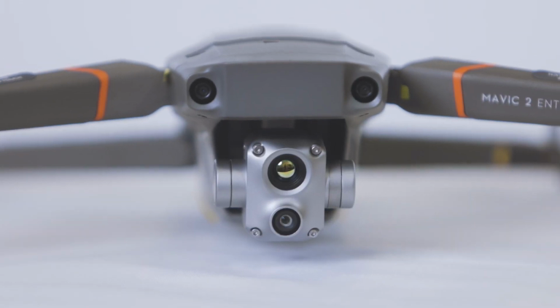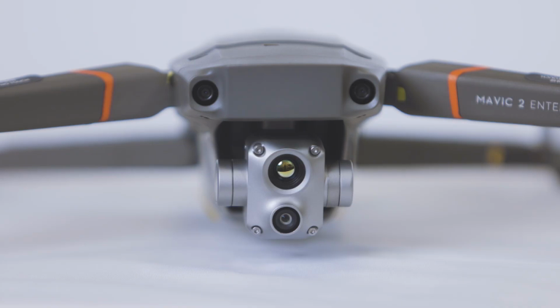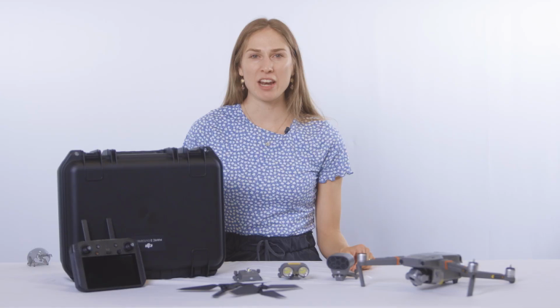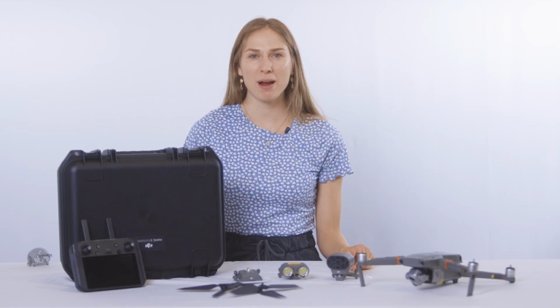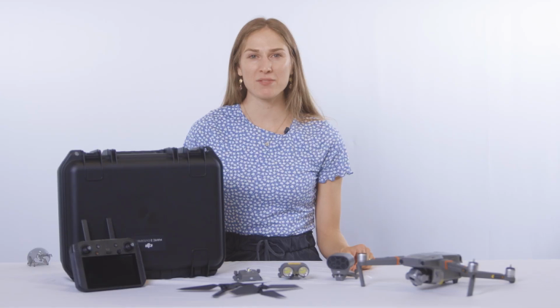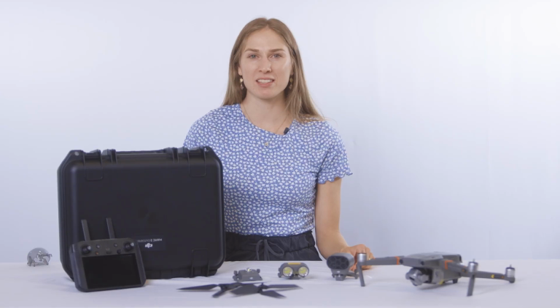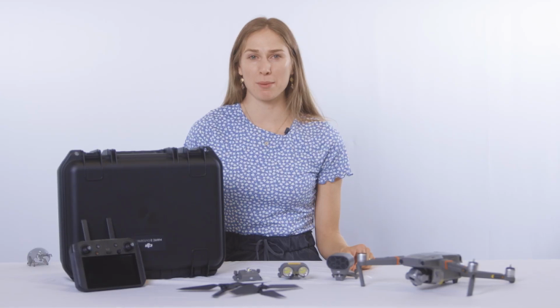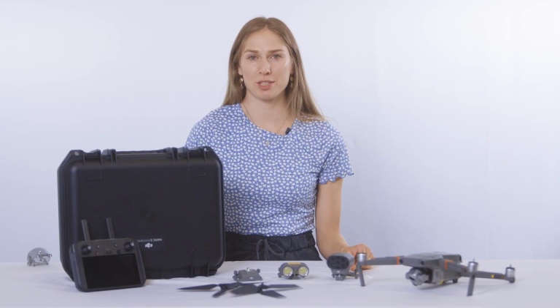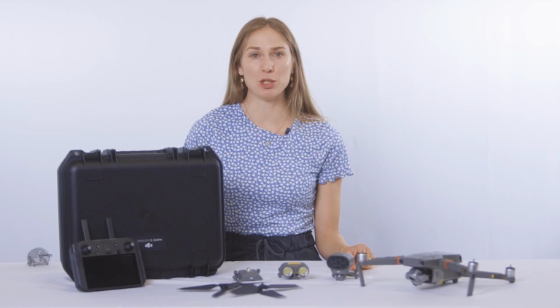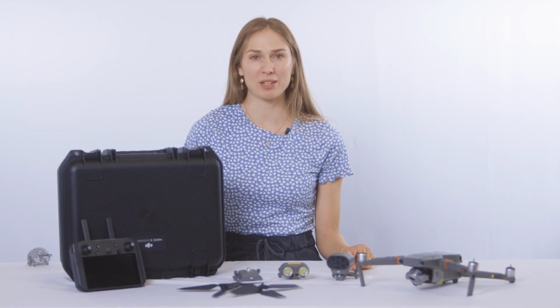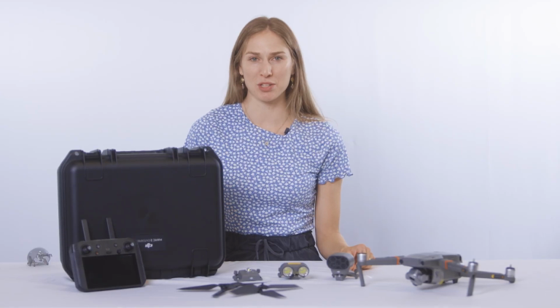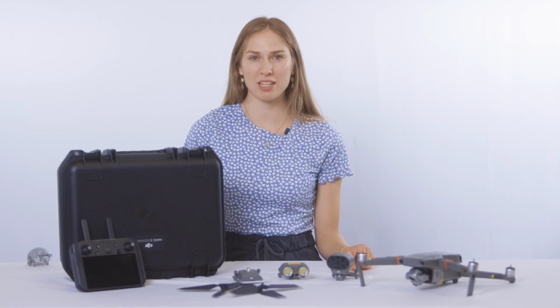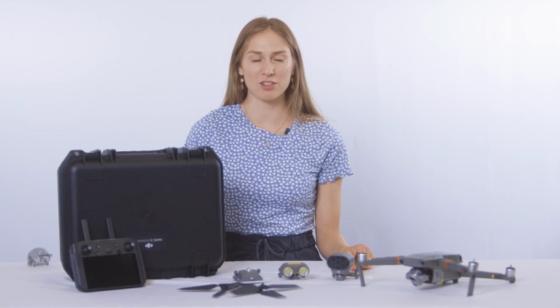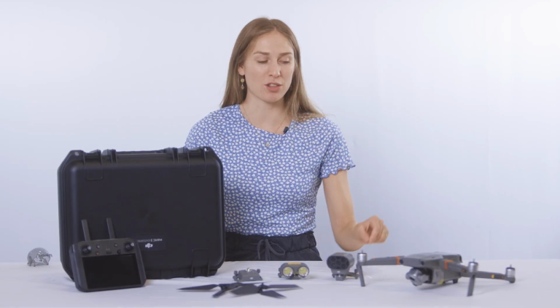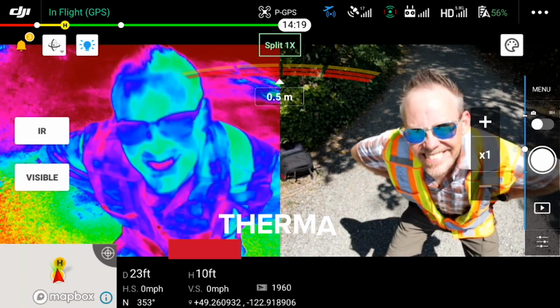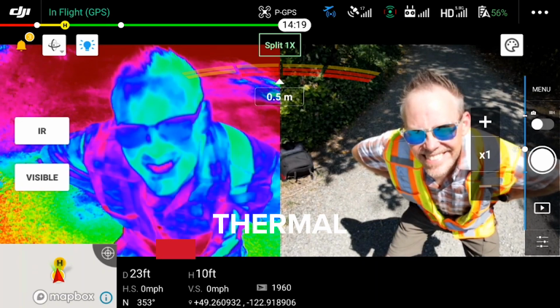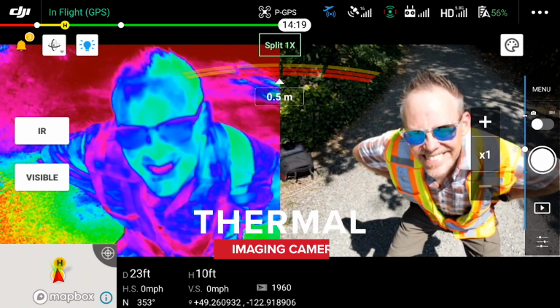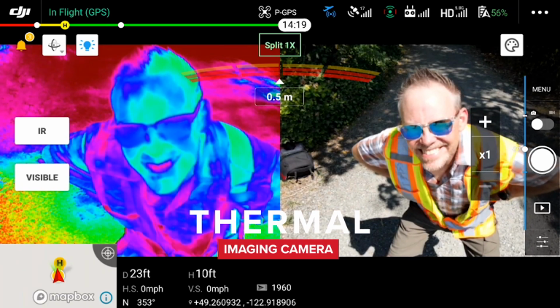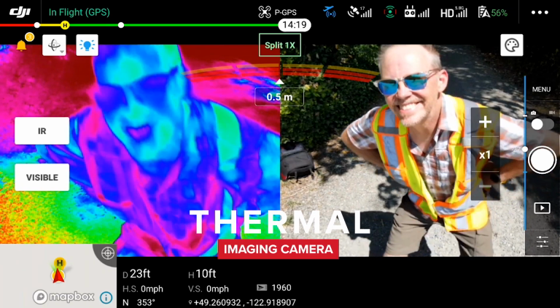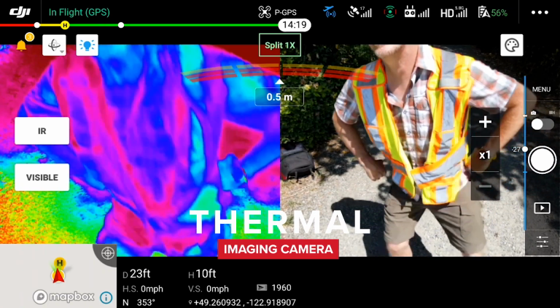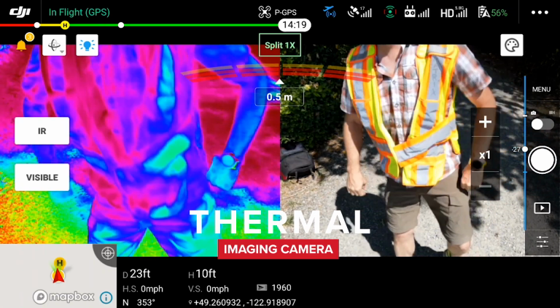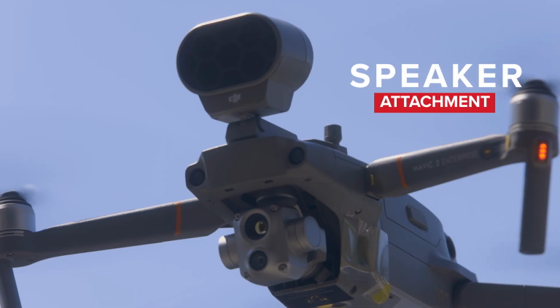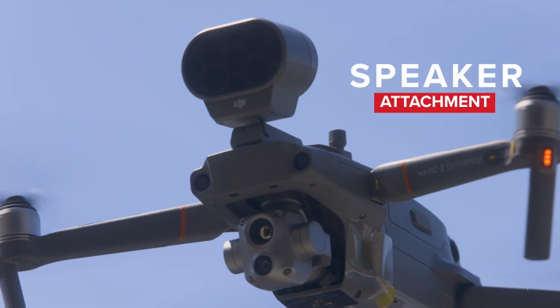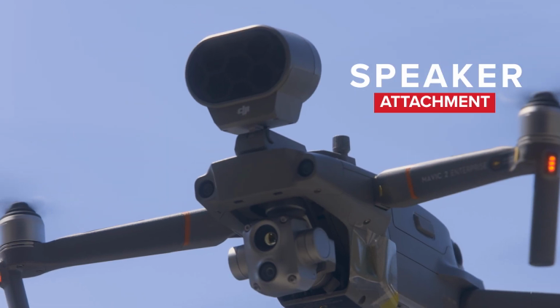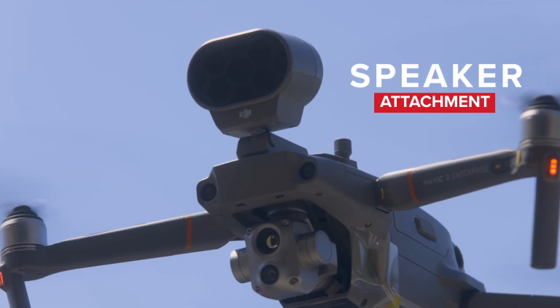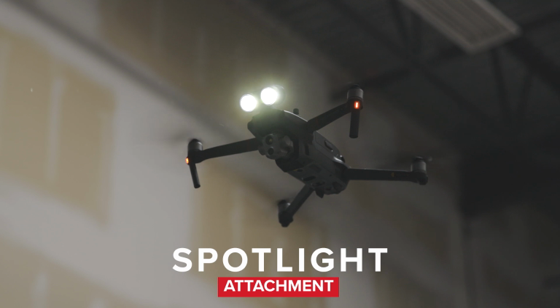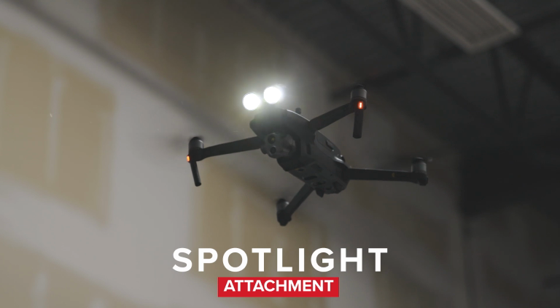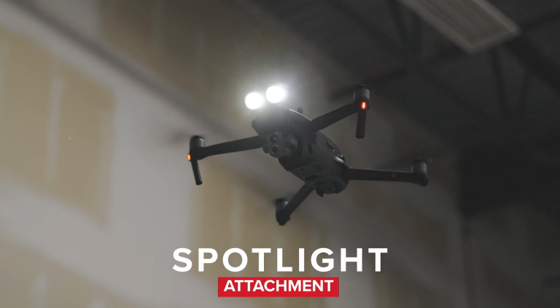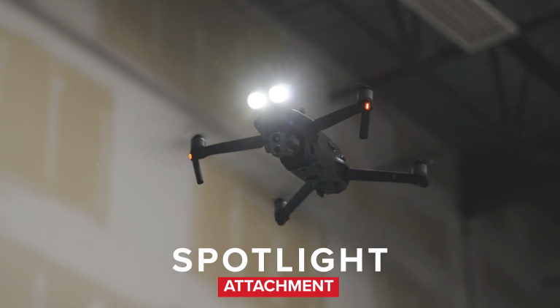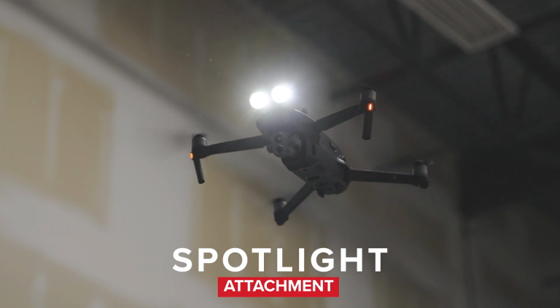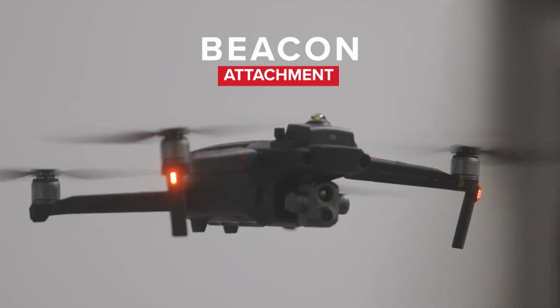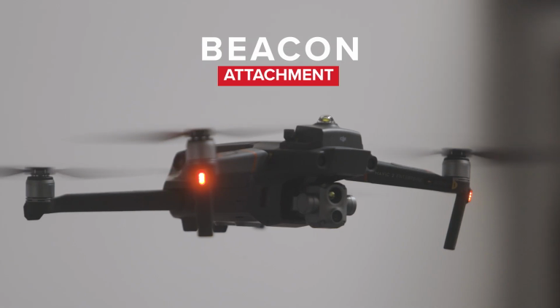The Enterprise Advanced comes with some new accessories such as the thermal imaging camera, the speaker, the spotlight, and the beacon.